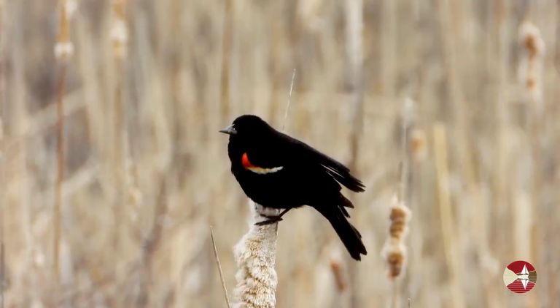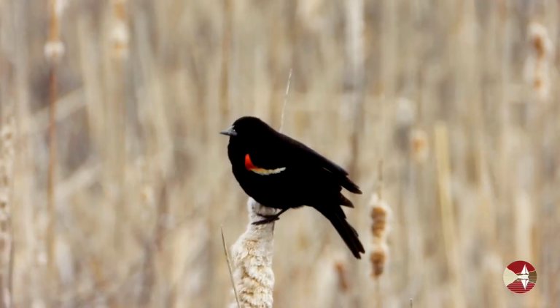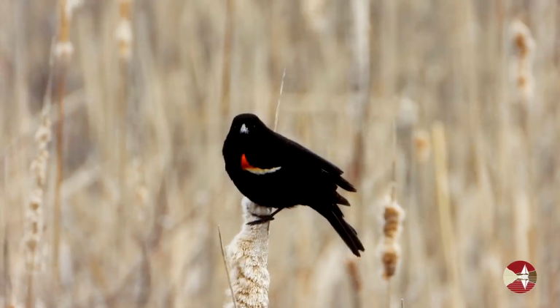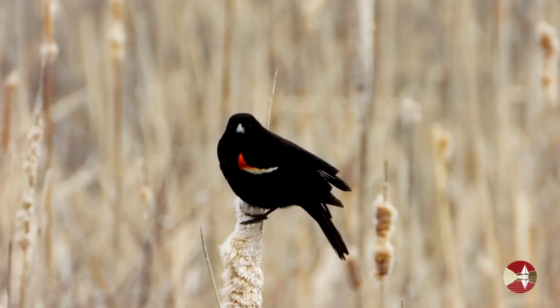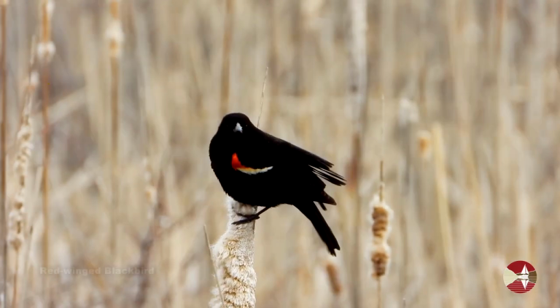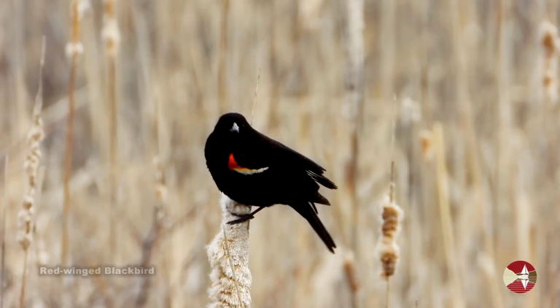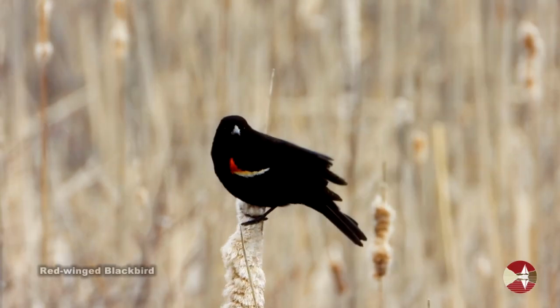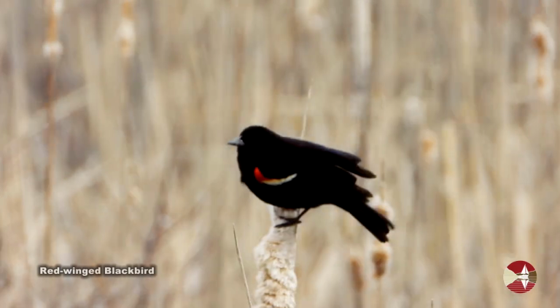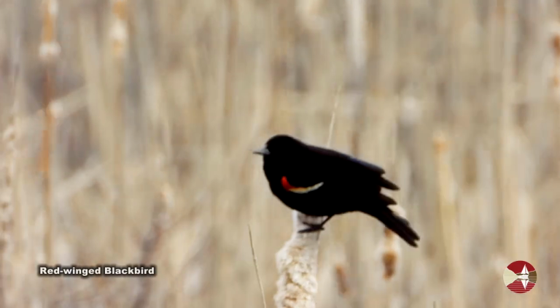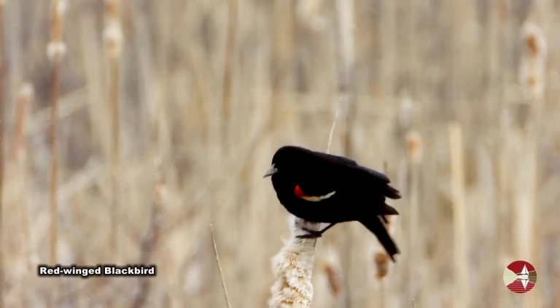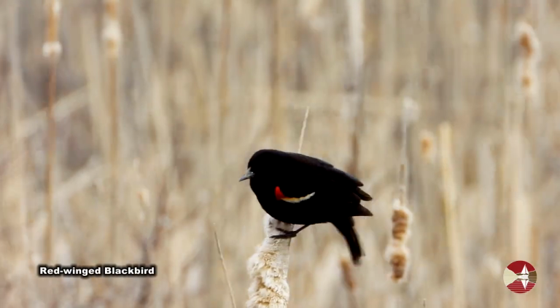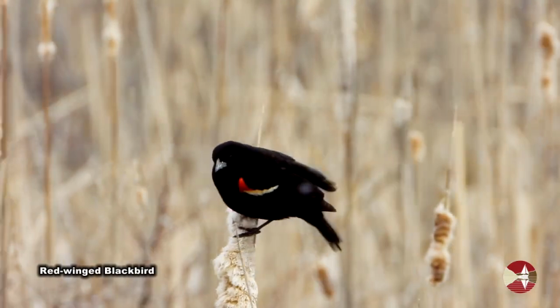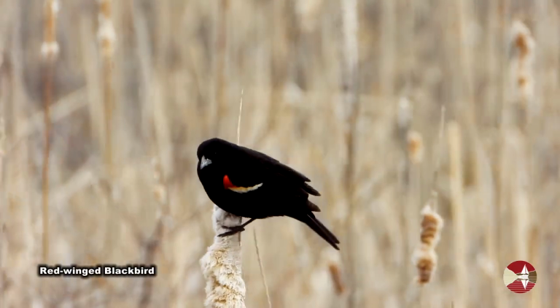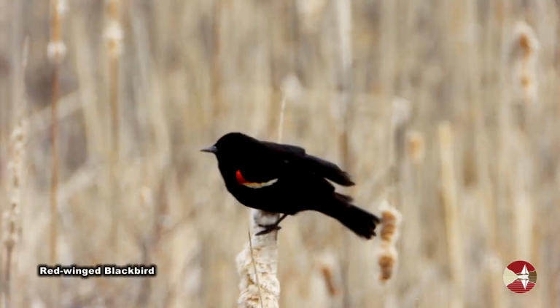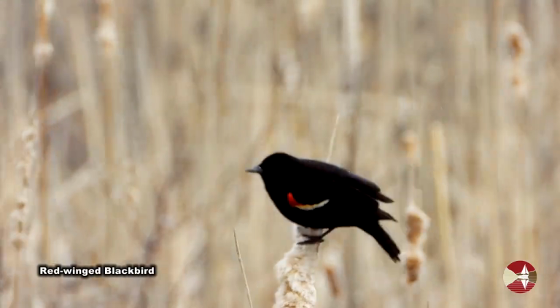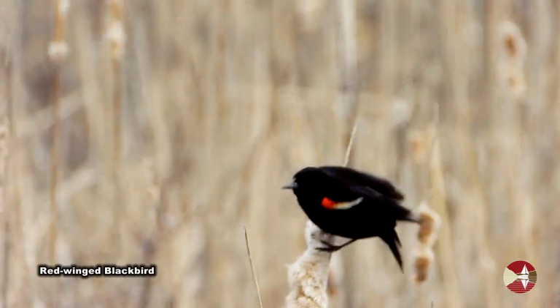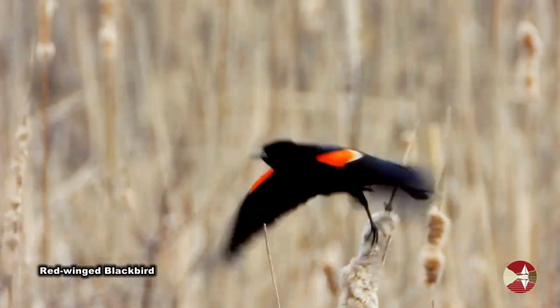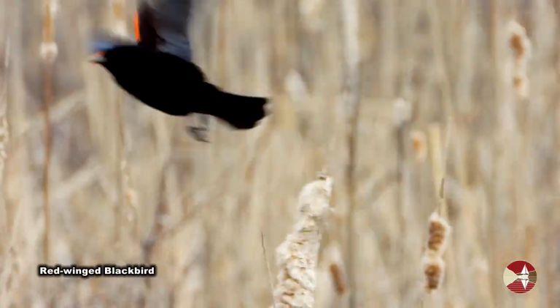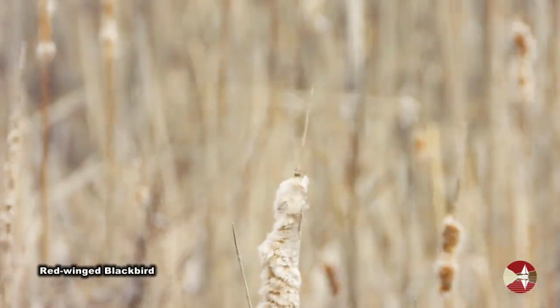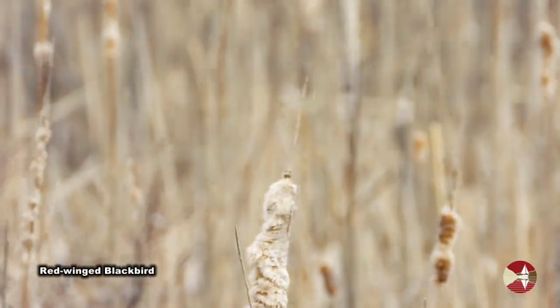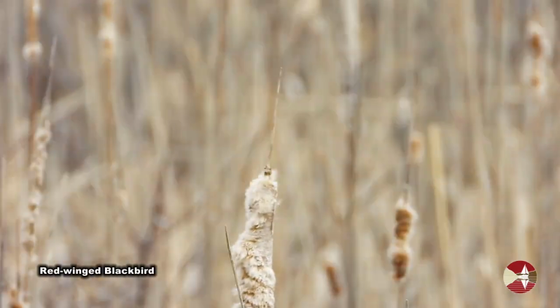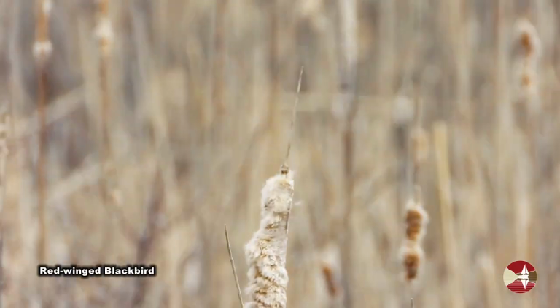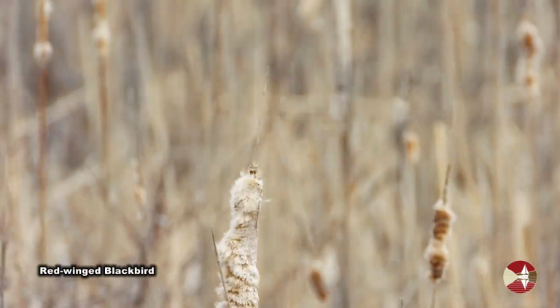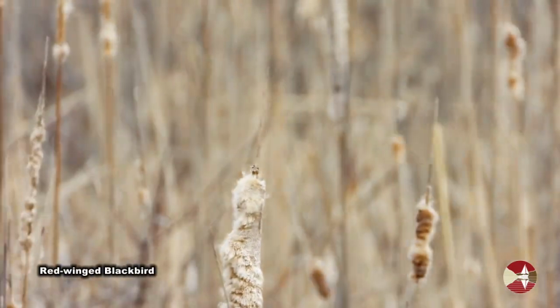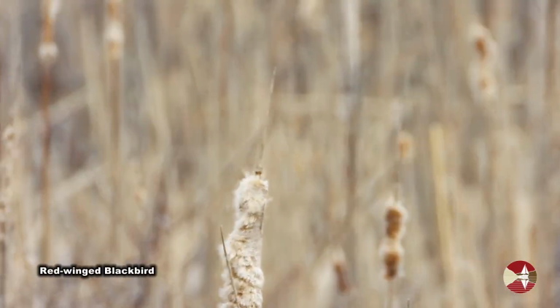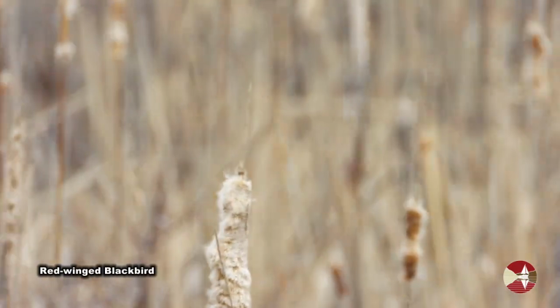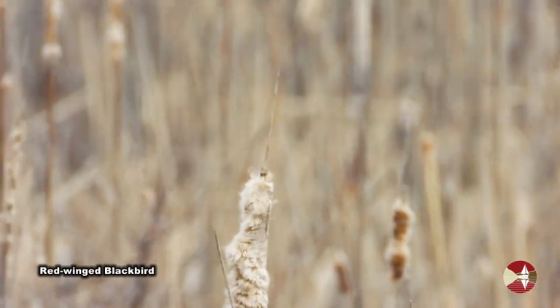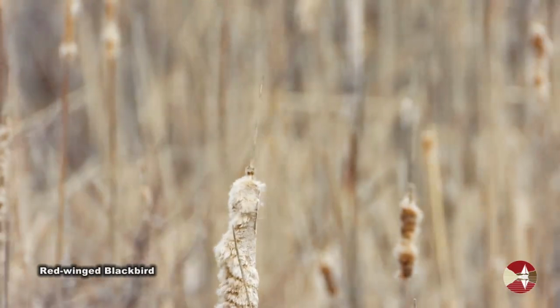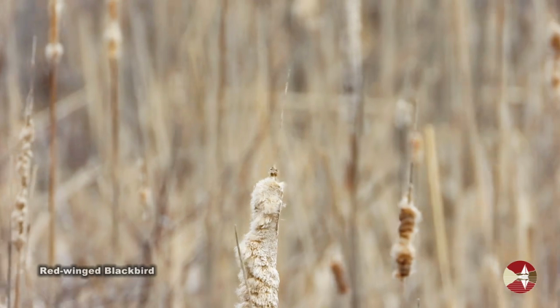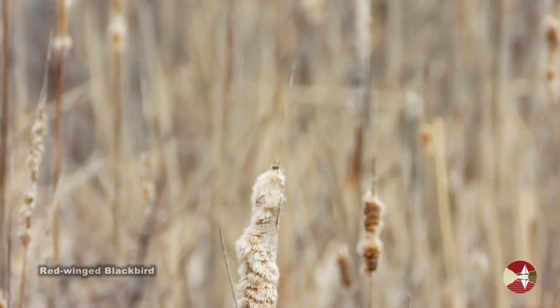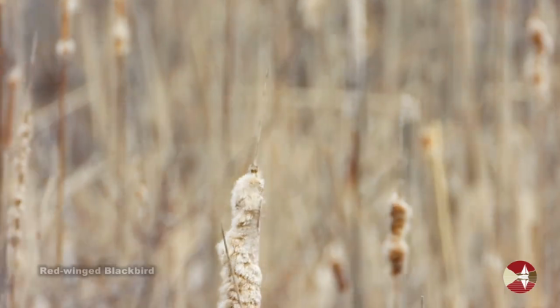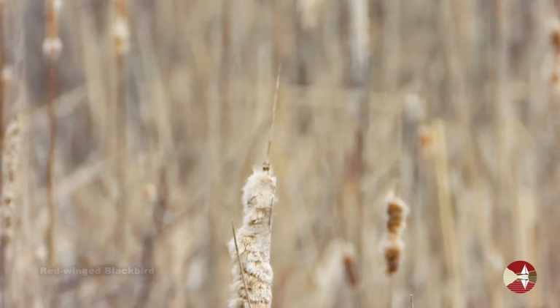With all the wetland habitats at this park, there's a plethora of red-winged blackbirds to look at.